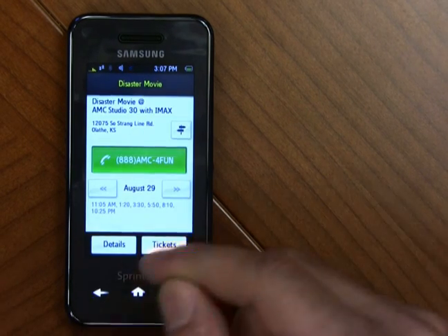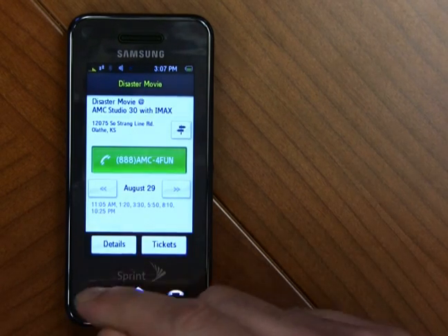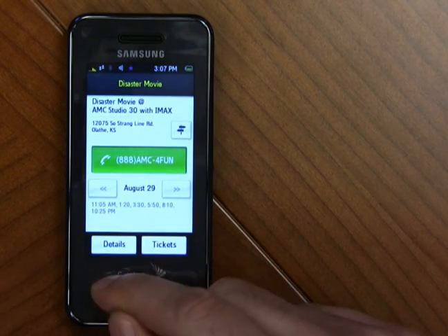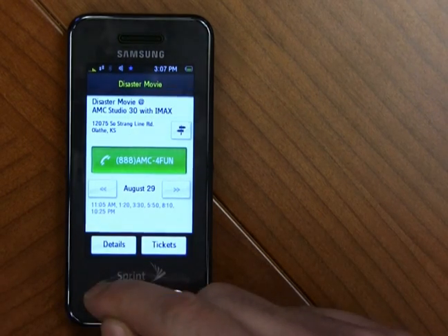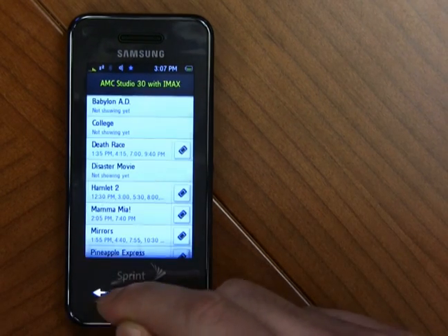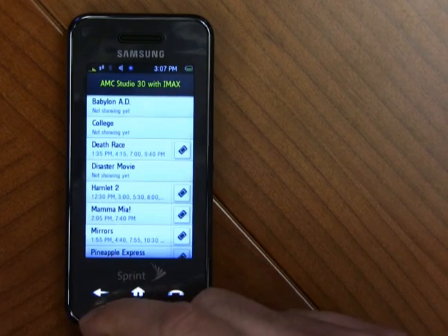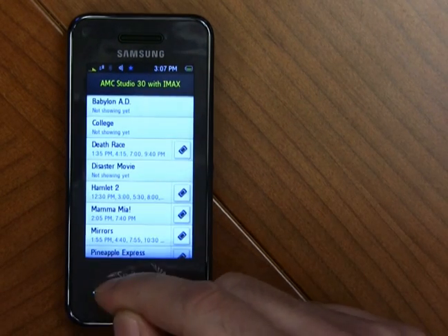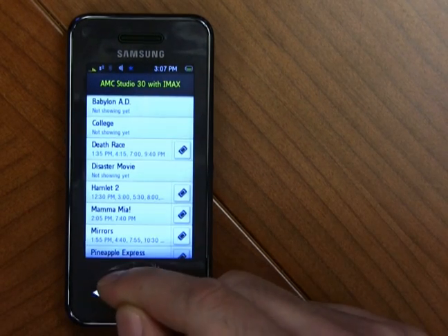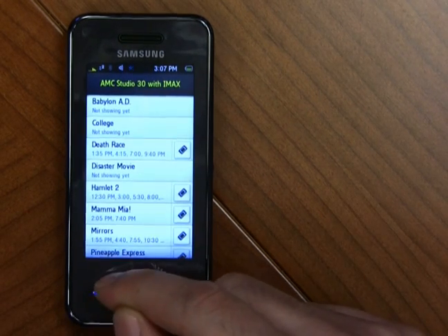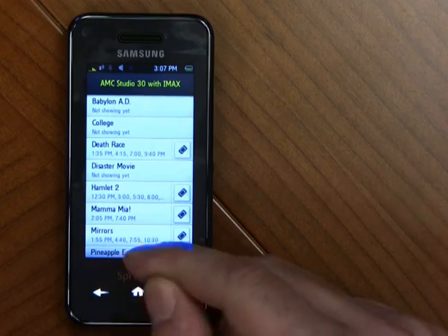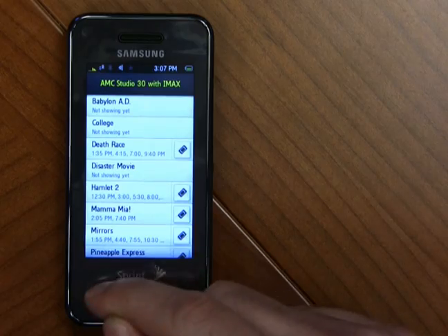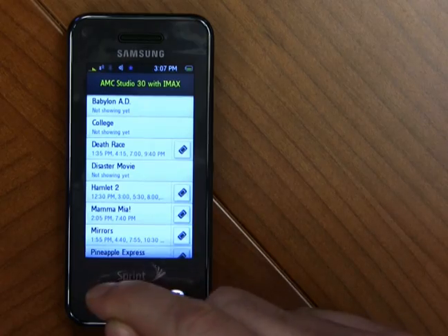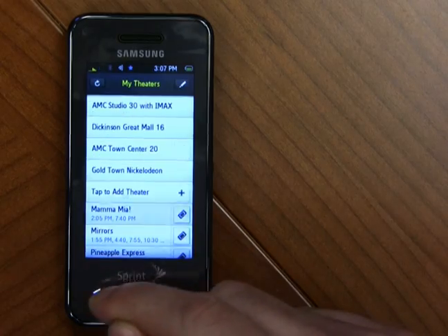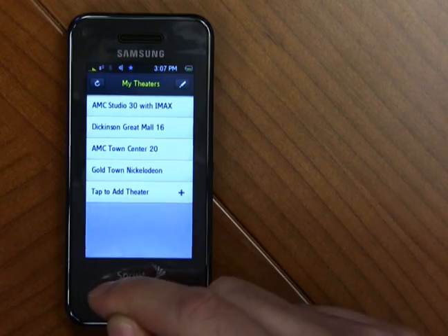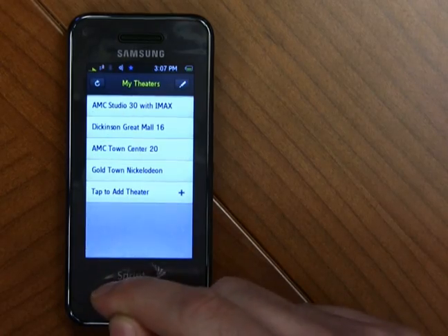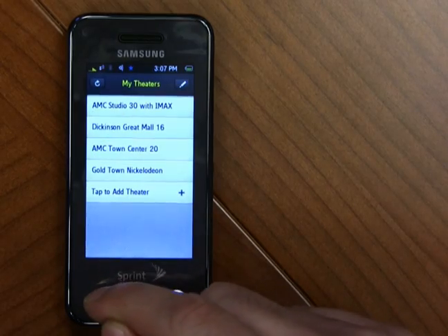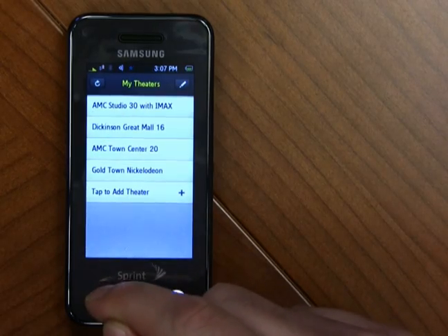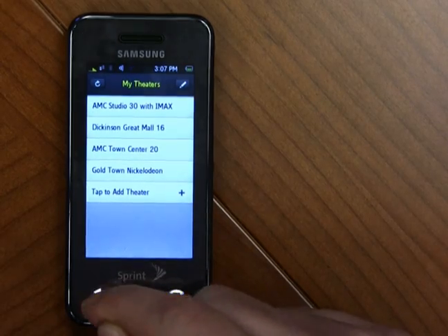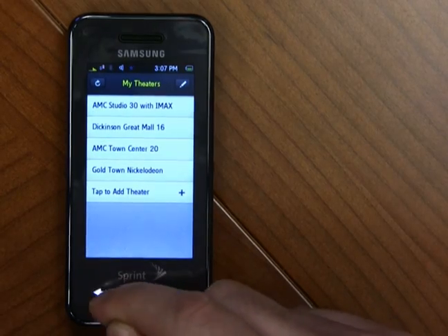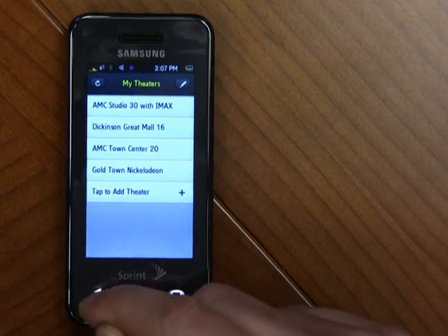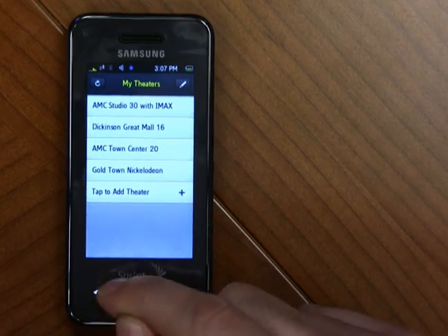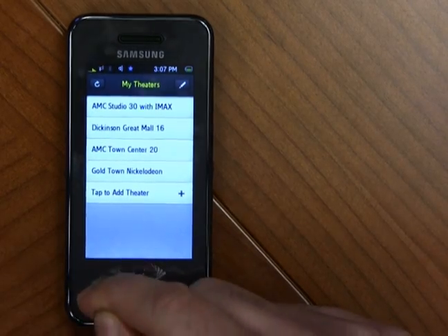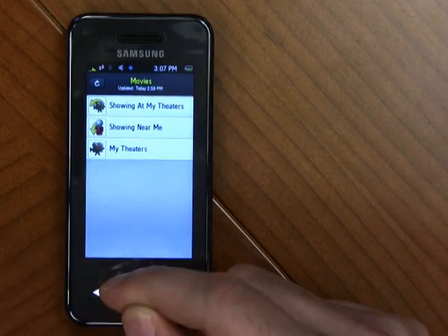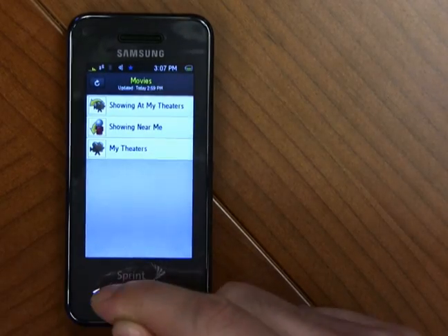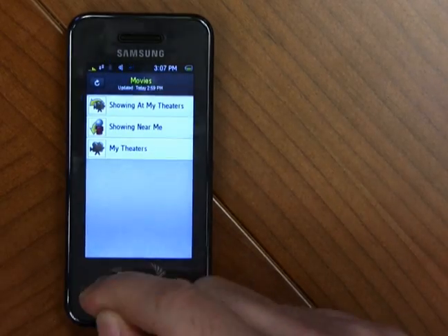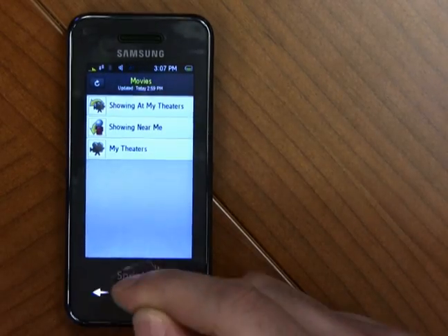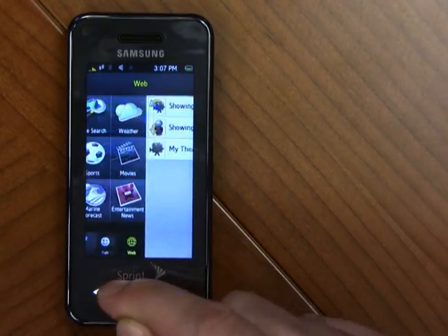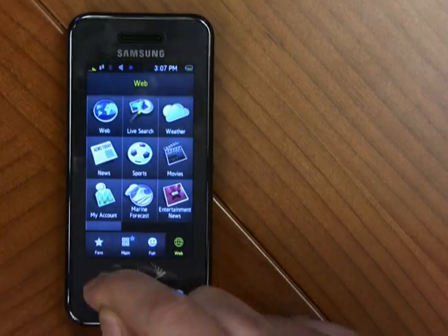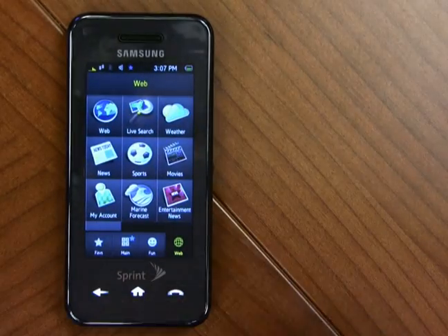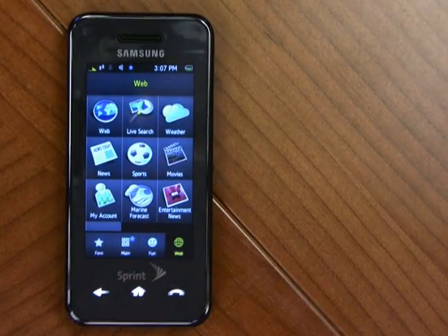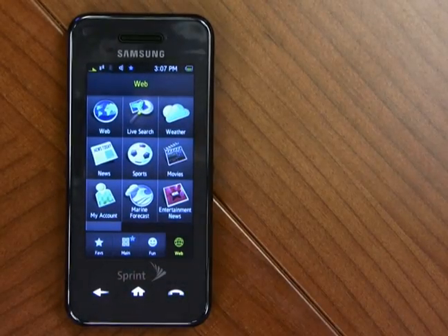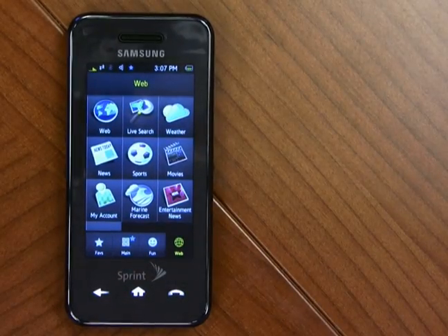There's your basic tour of all the Pocket Express widgets for the Instinct. There are a lot of additional features out there, so go play.